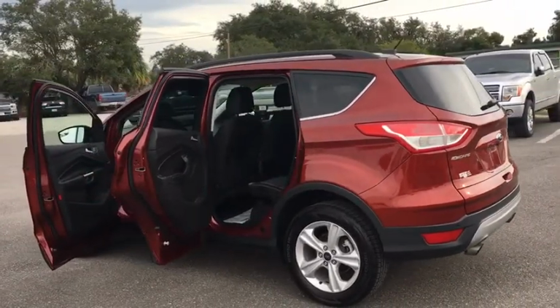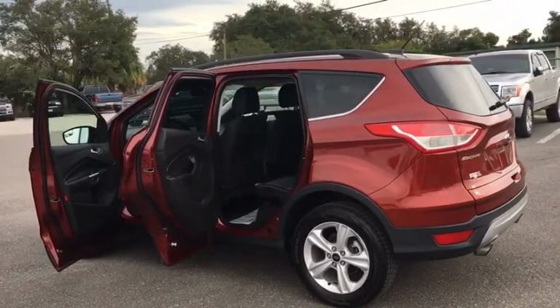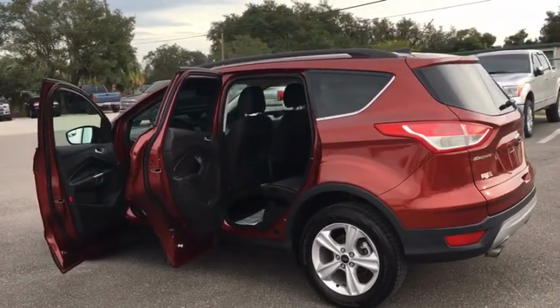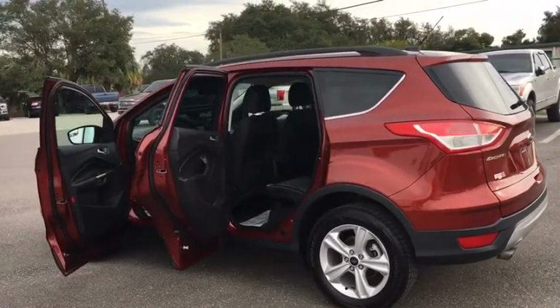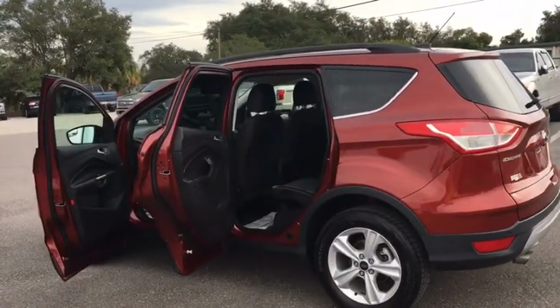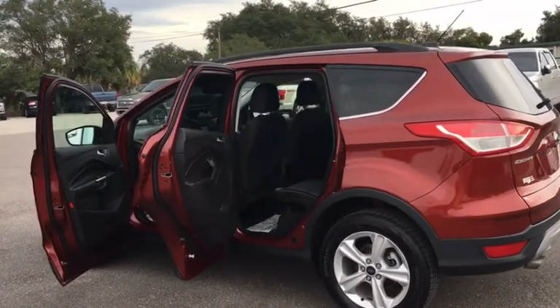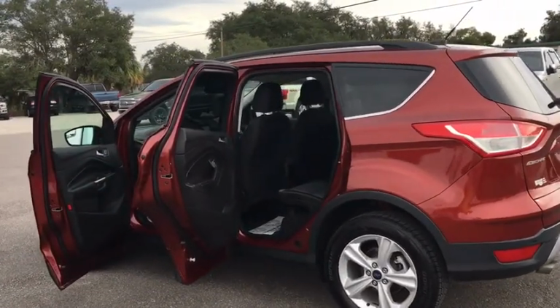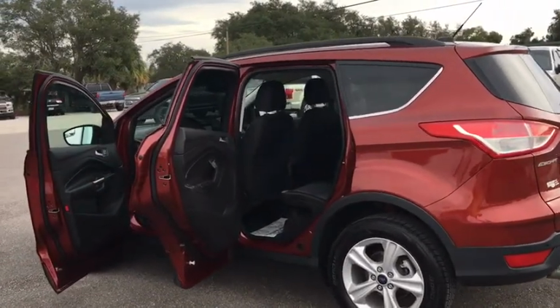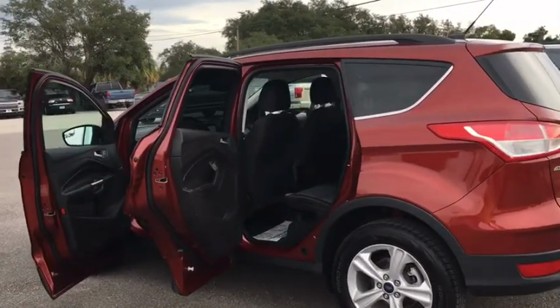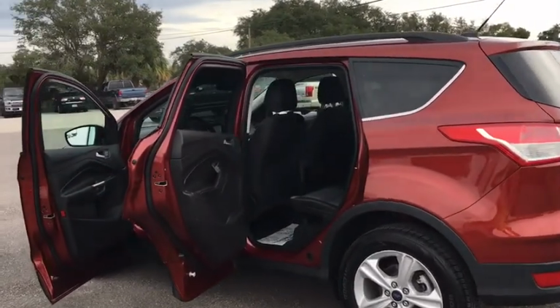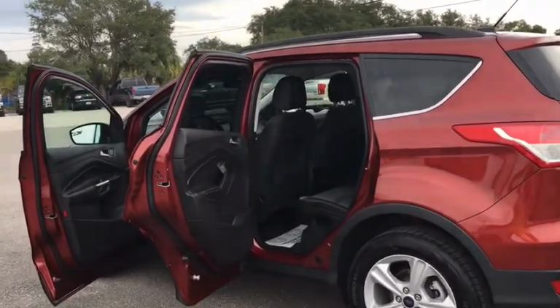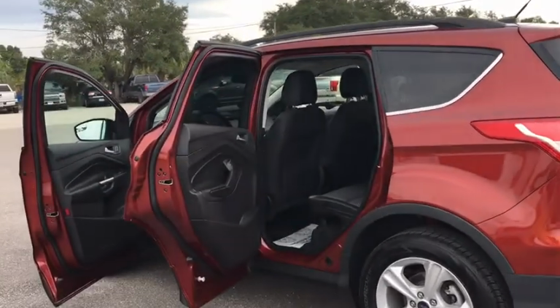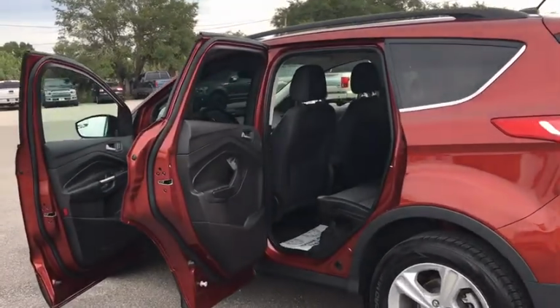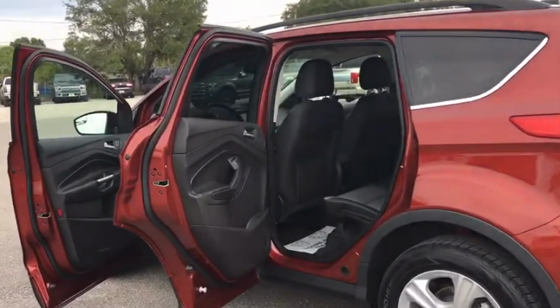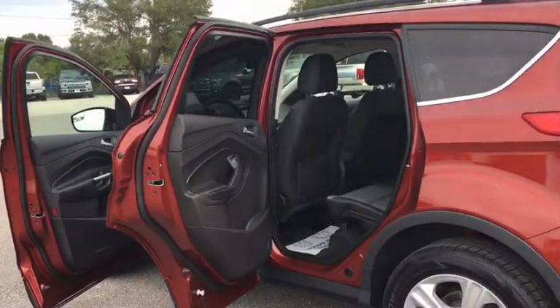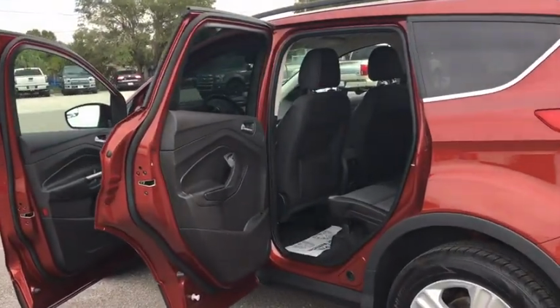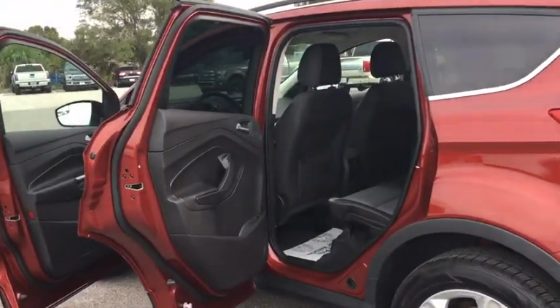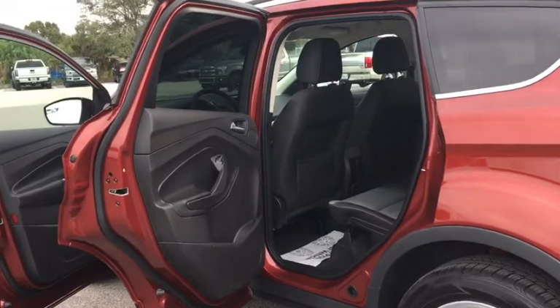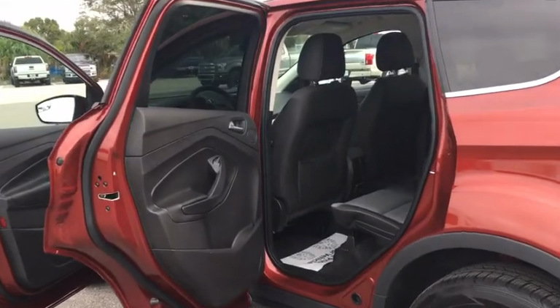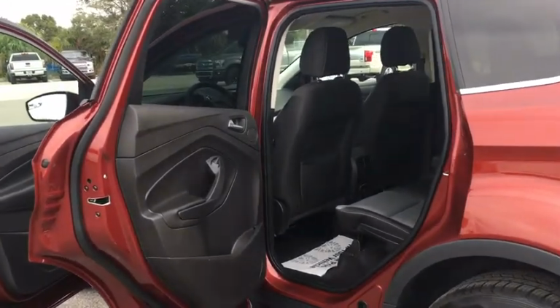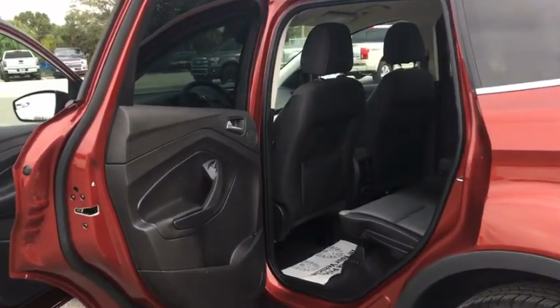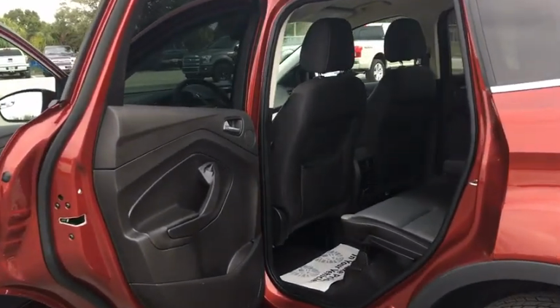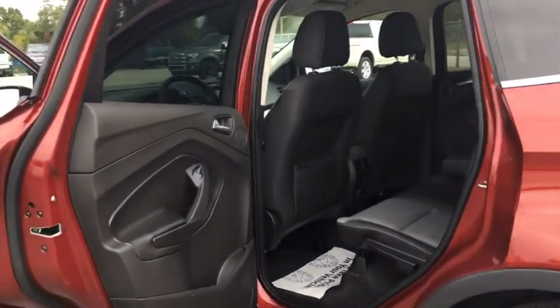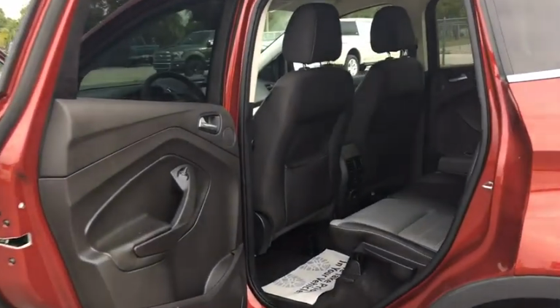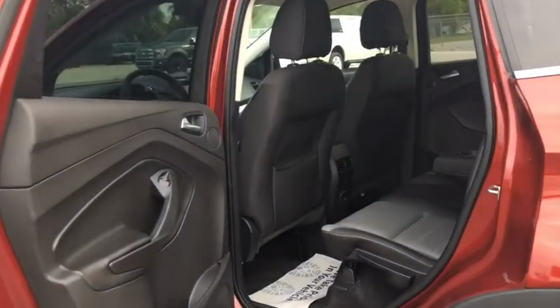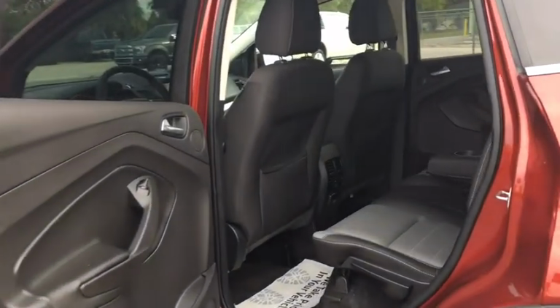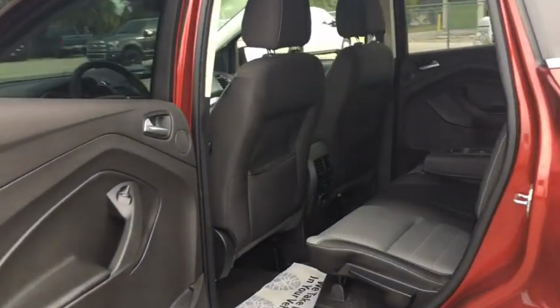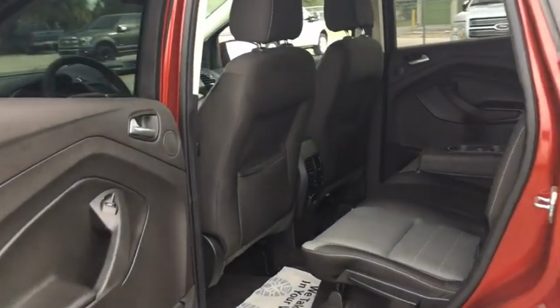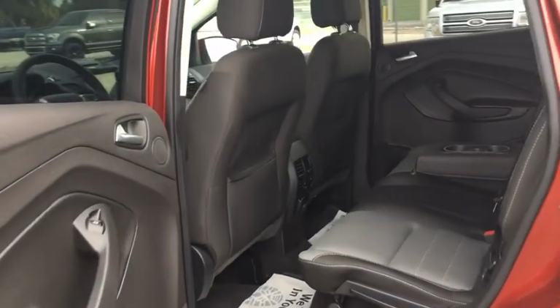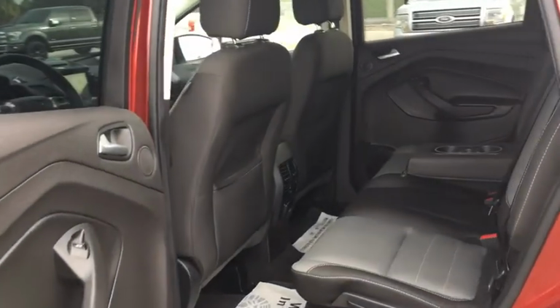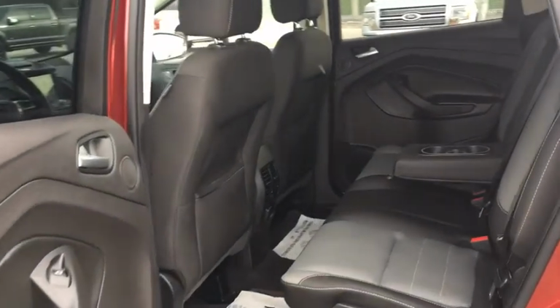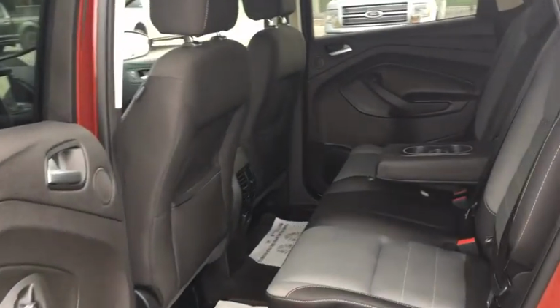Panic alarm, brake assist, overhead console, tachometer, remote keyless entry, front reading lamps.